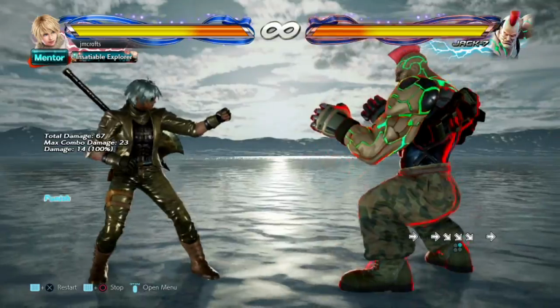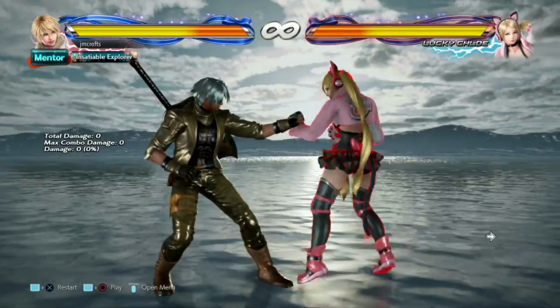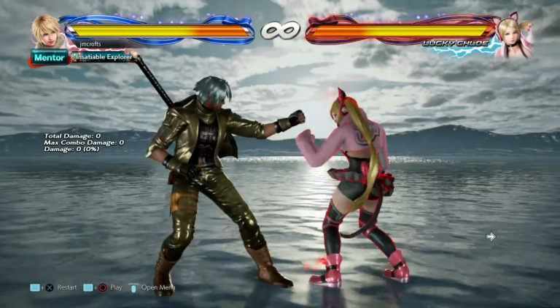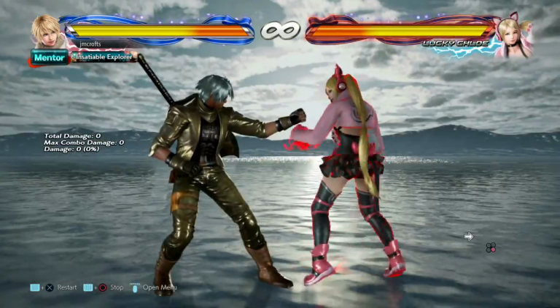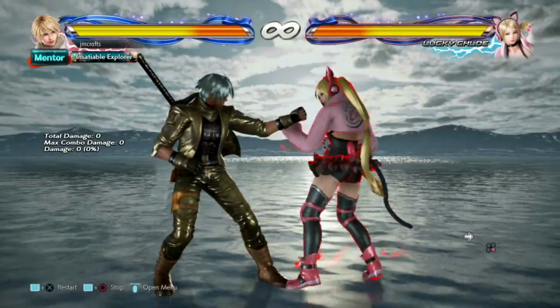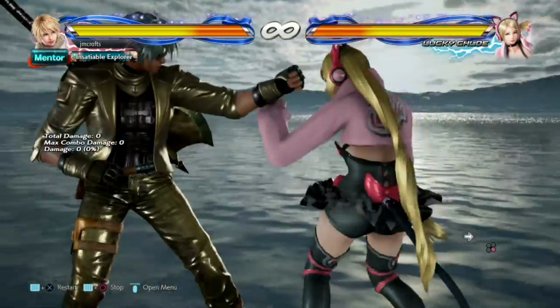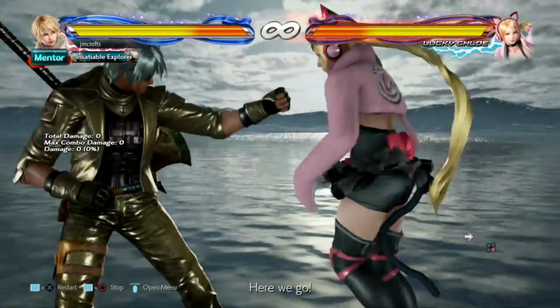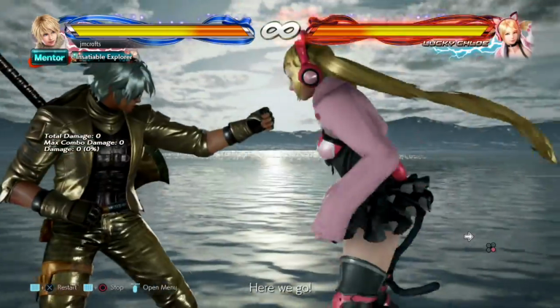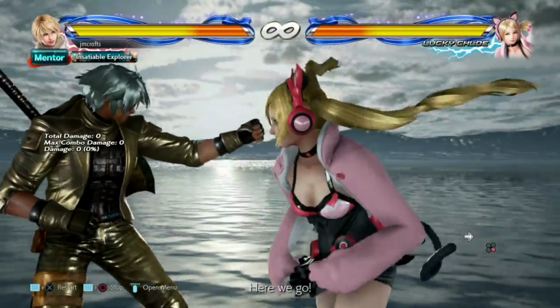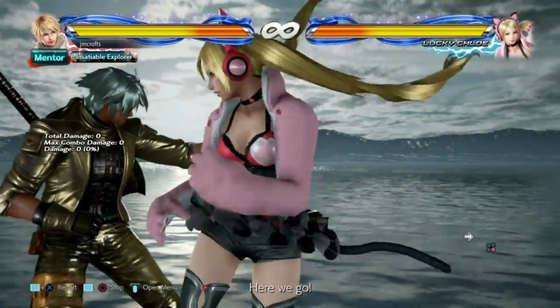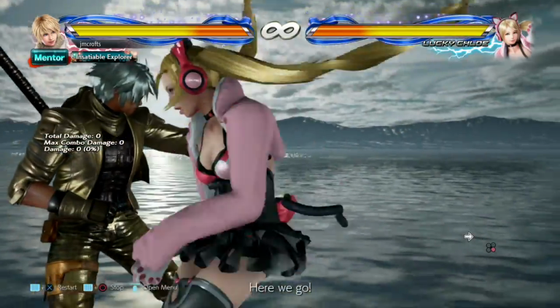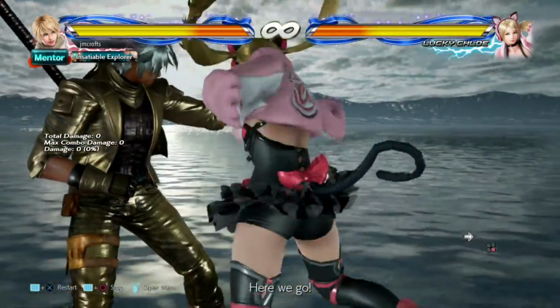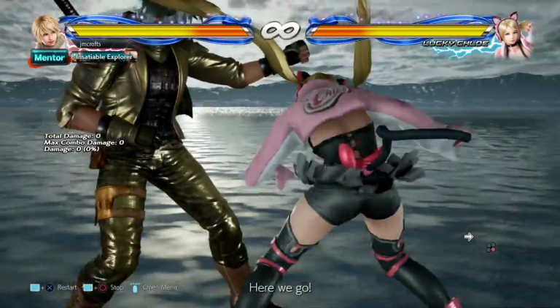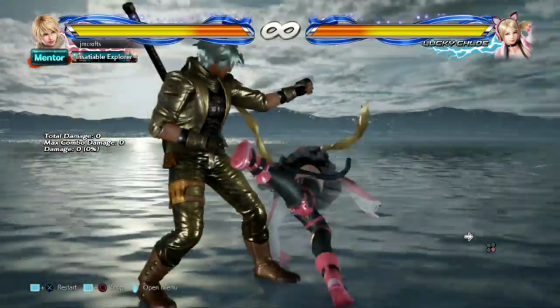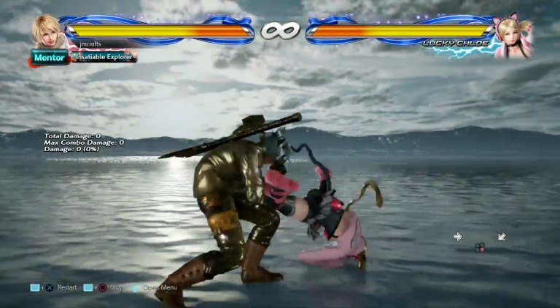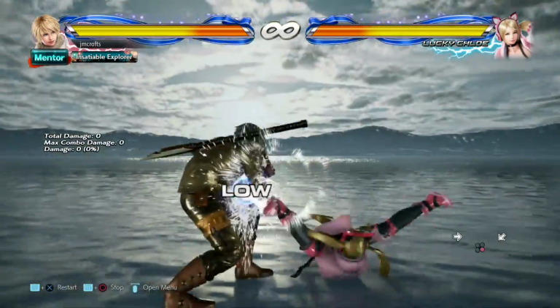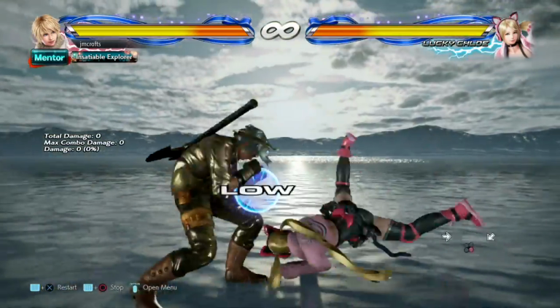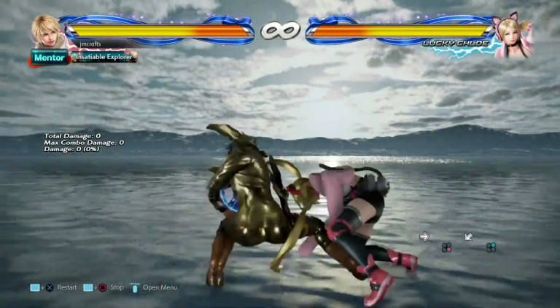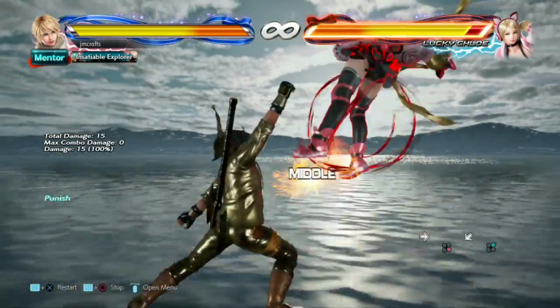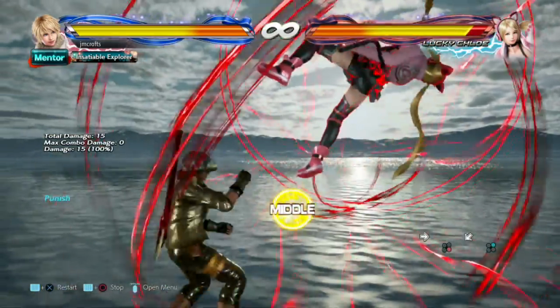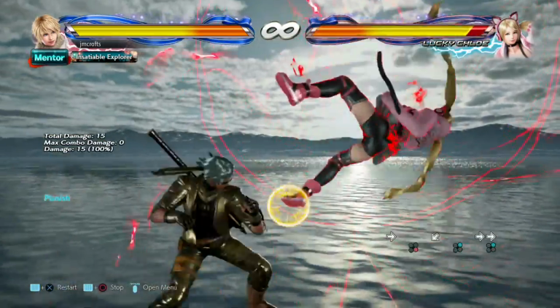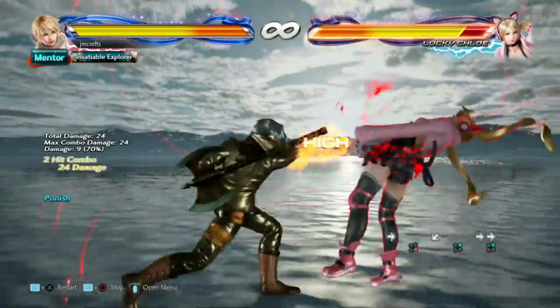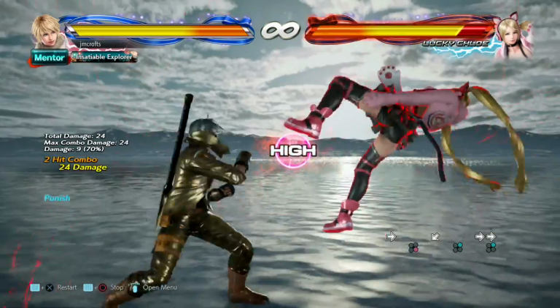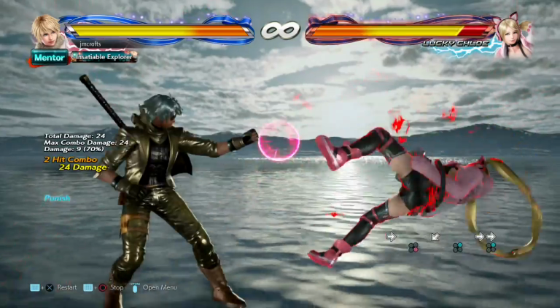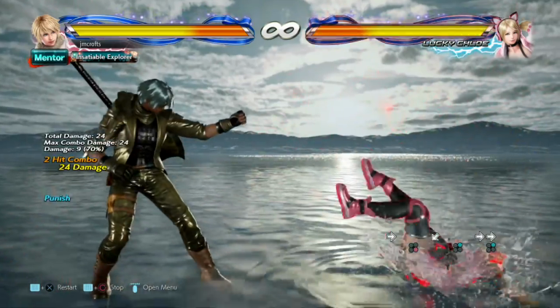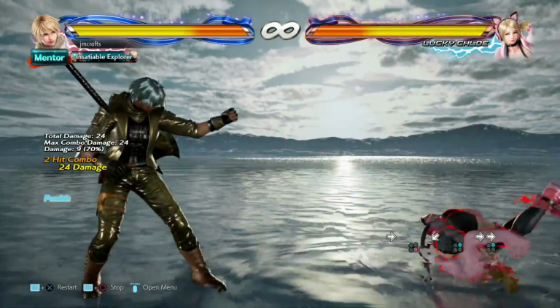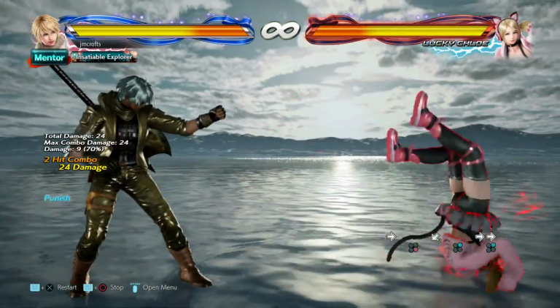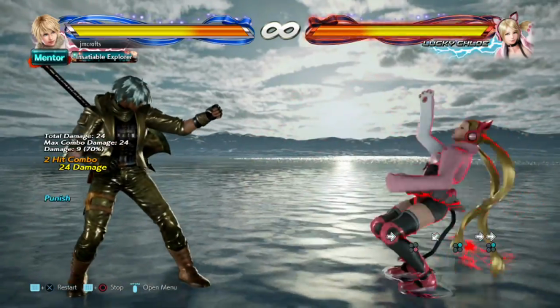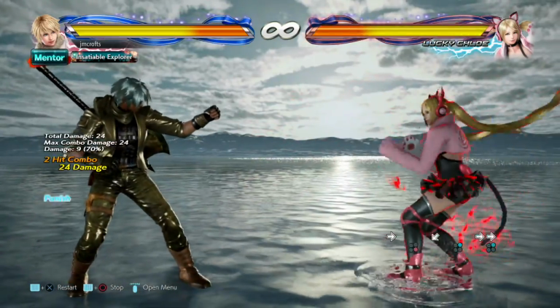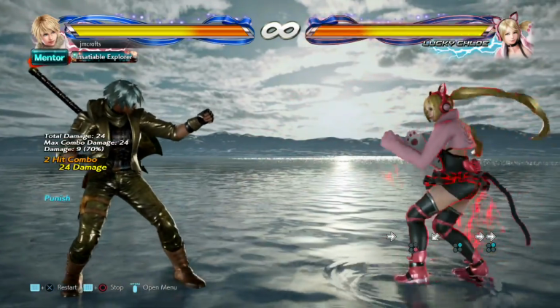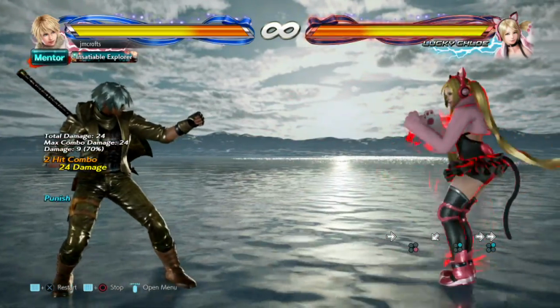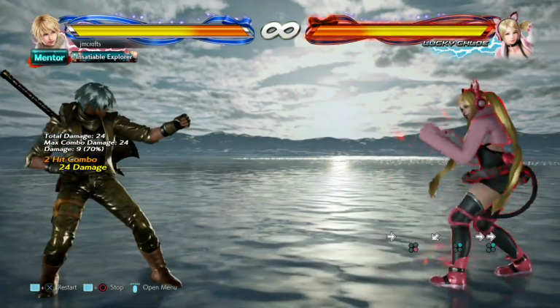The next exception is Lucky Chloe, who has the only rage art that hits low. But all you got to do is crouch block it and that's a free punish.